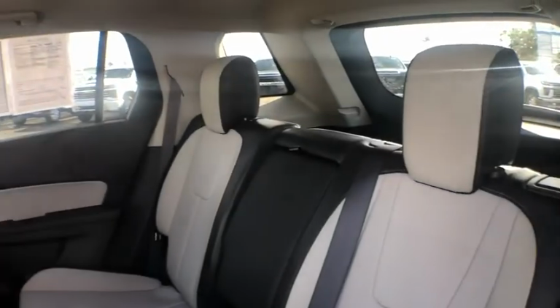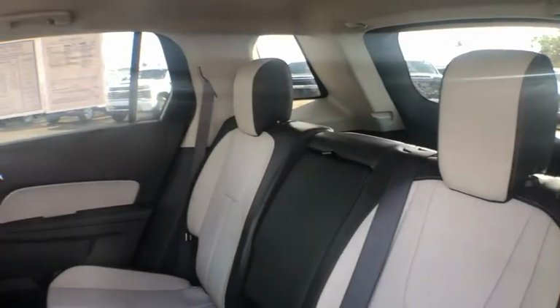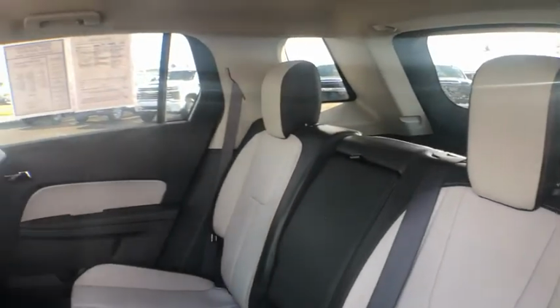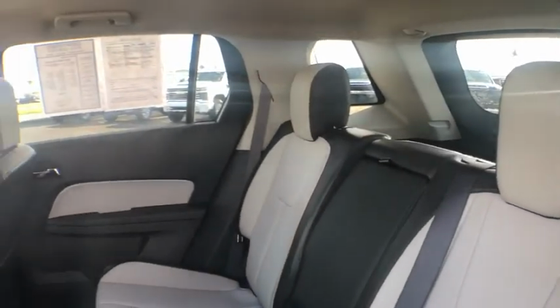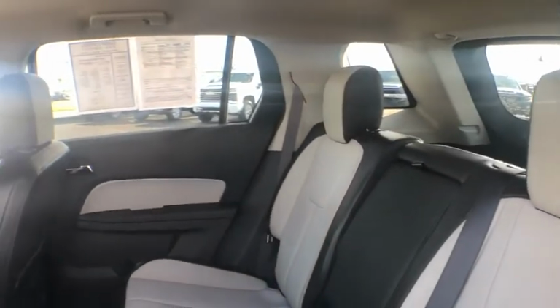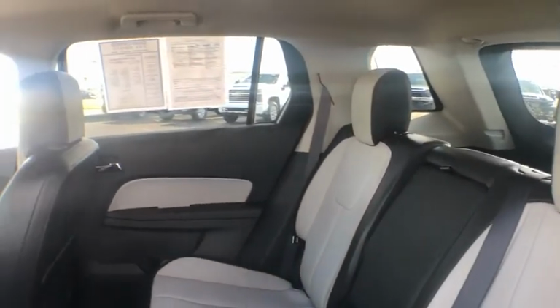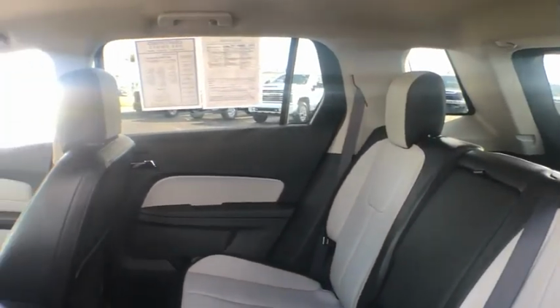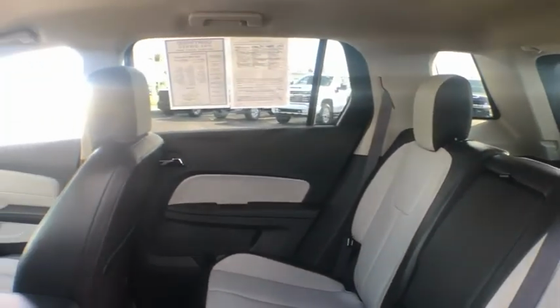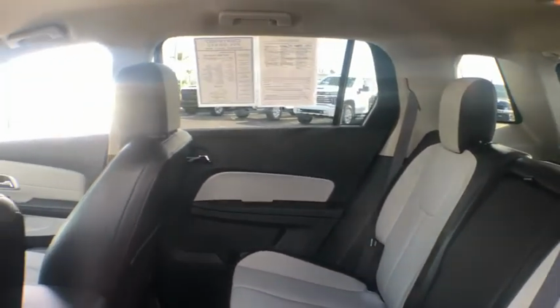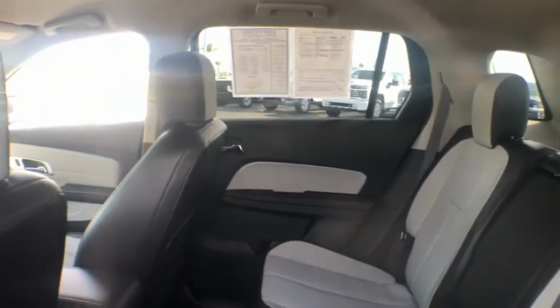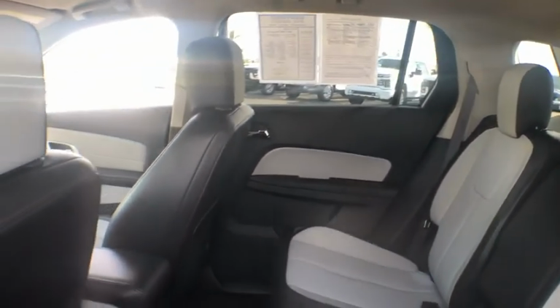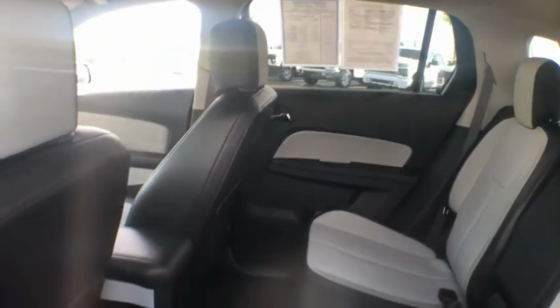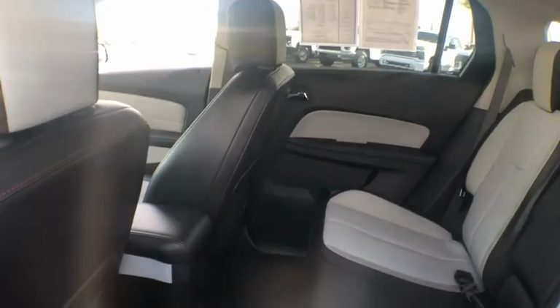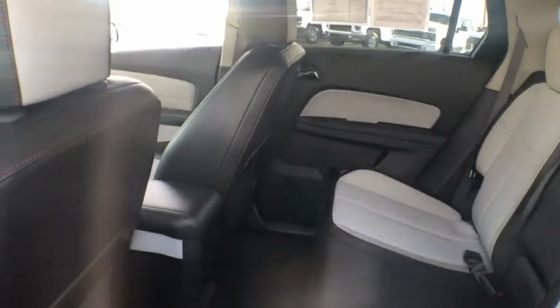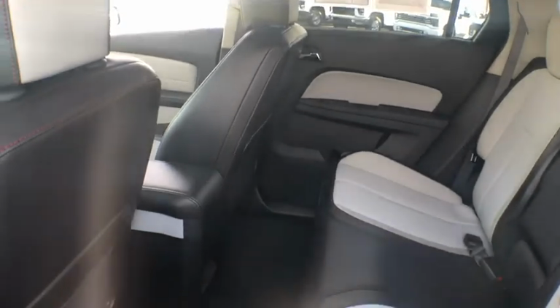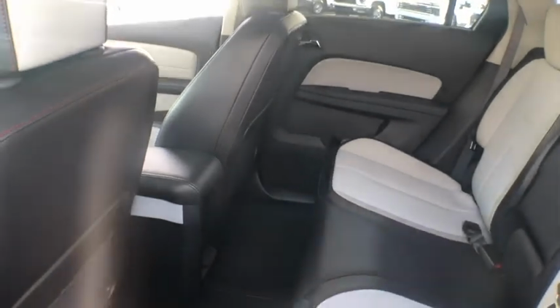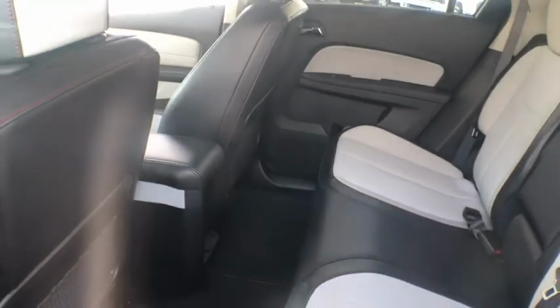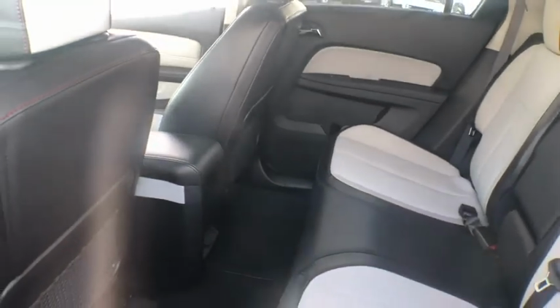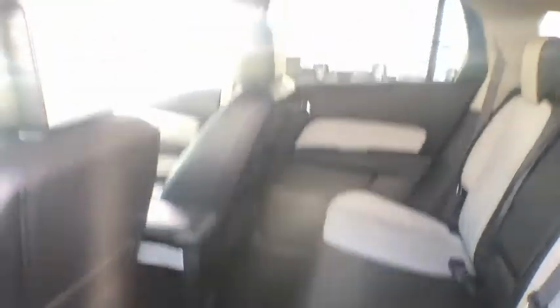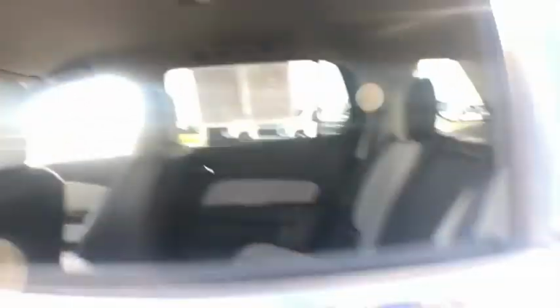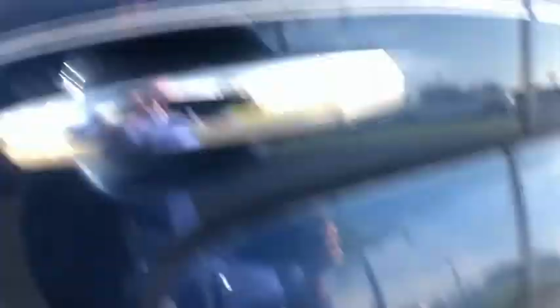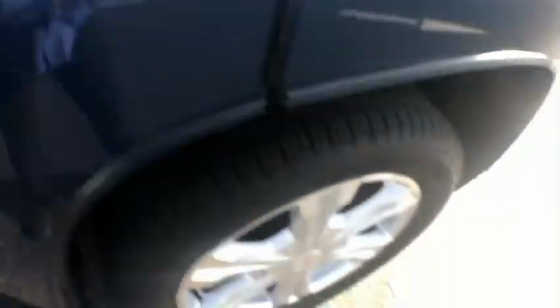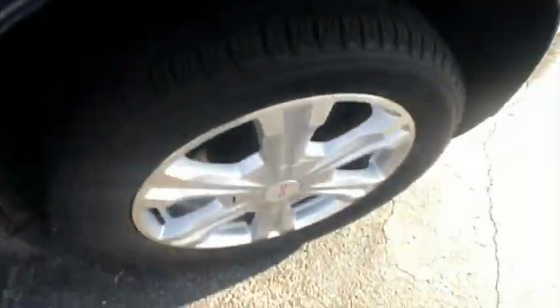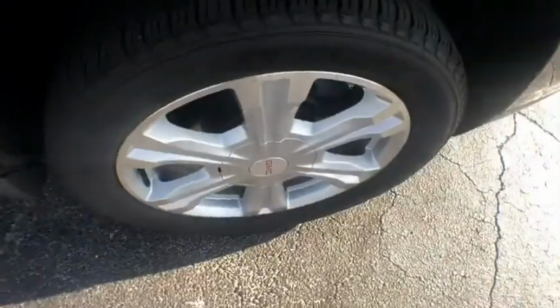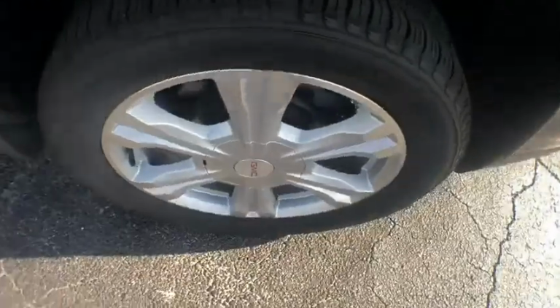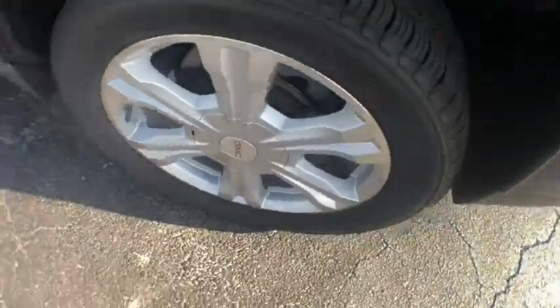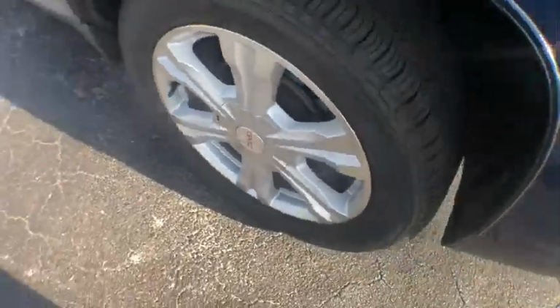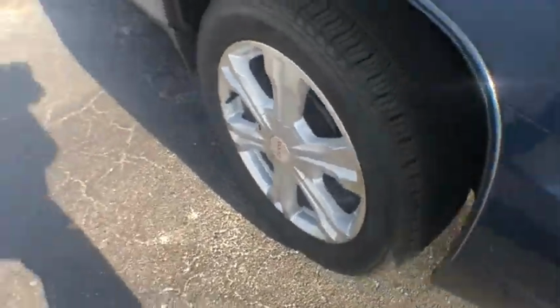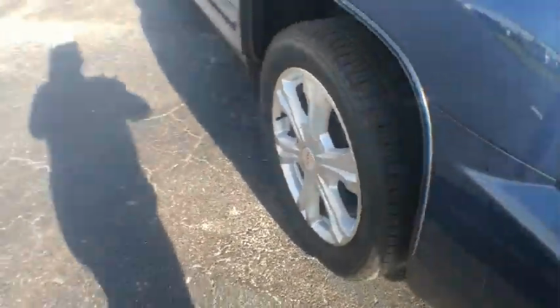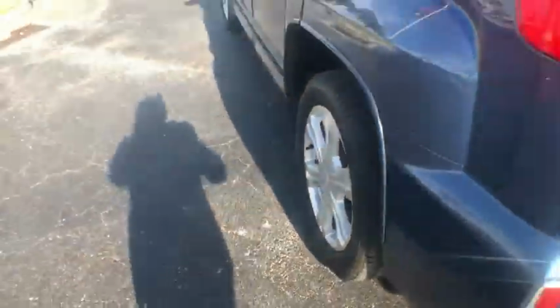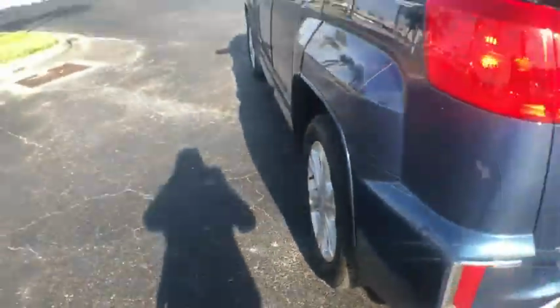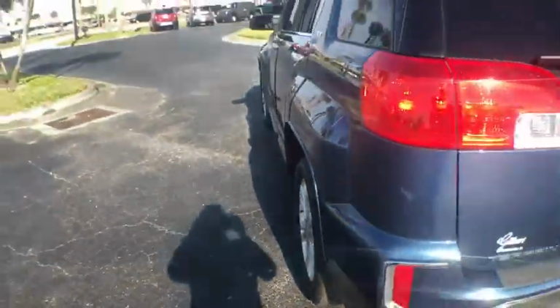Remote keyless entry. Searching for a dependable vehicle that looks great too? You've found it, so stop in today.